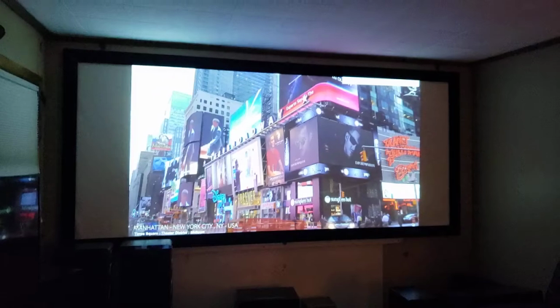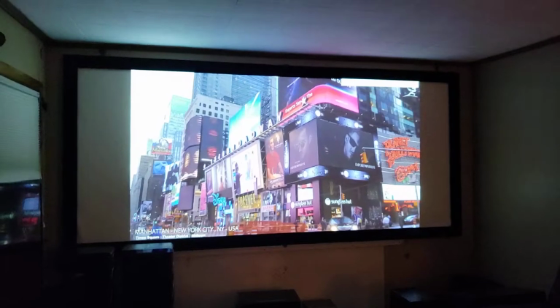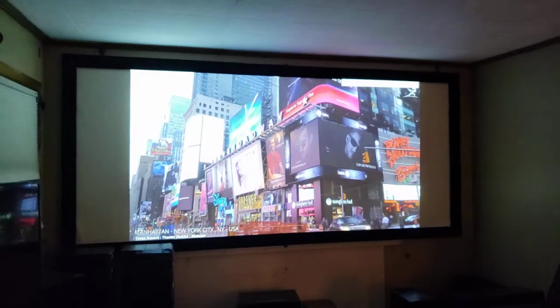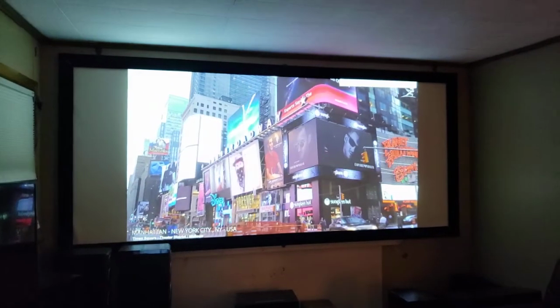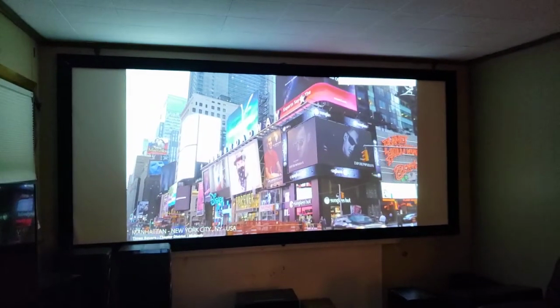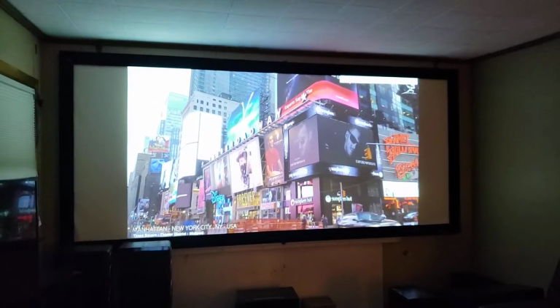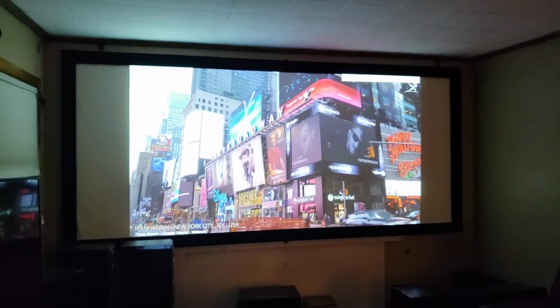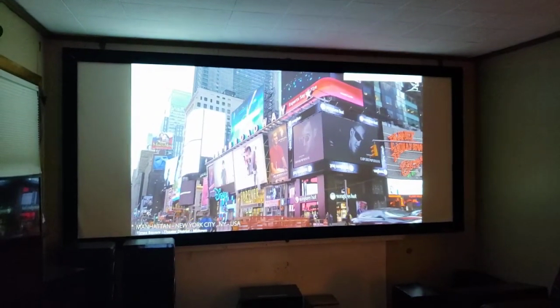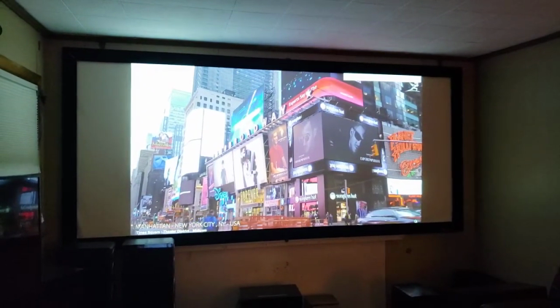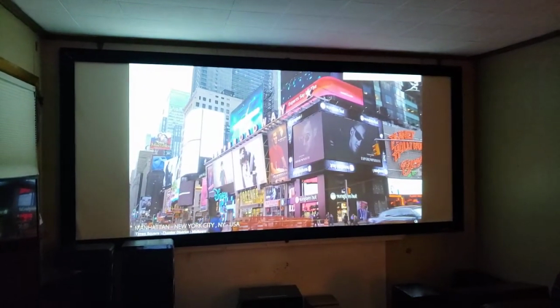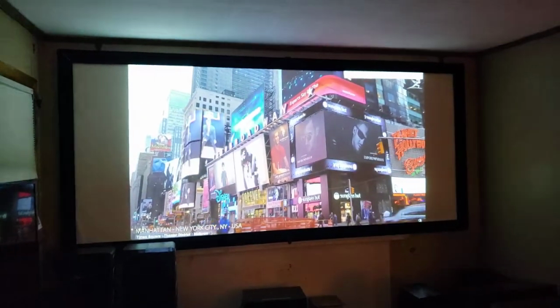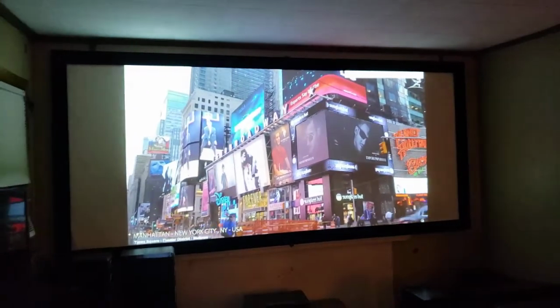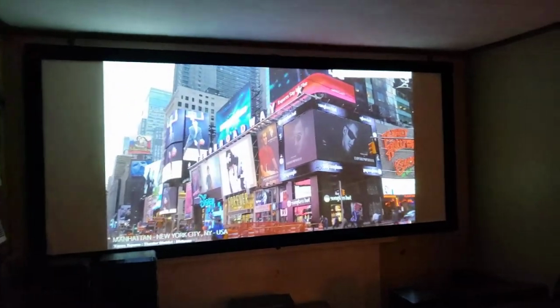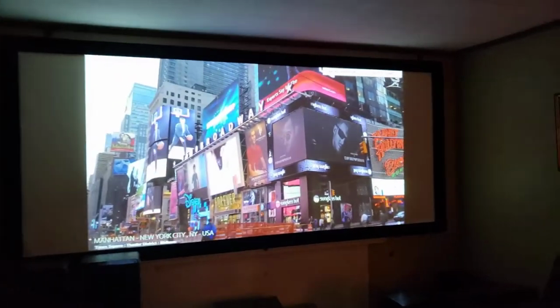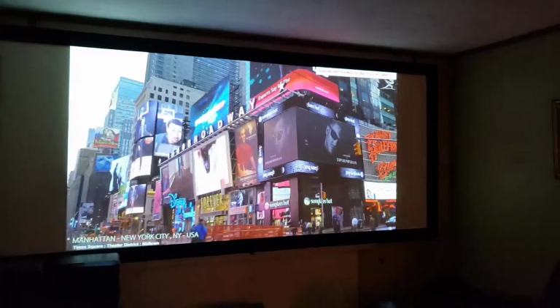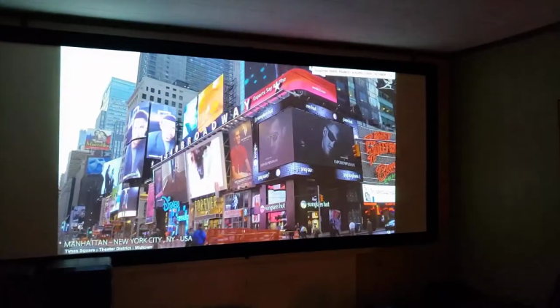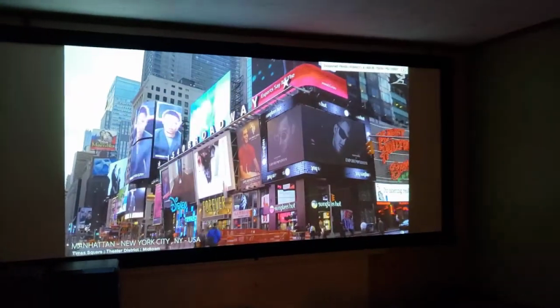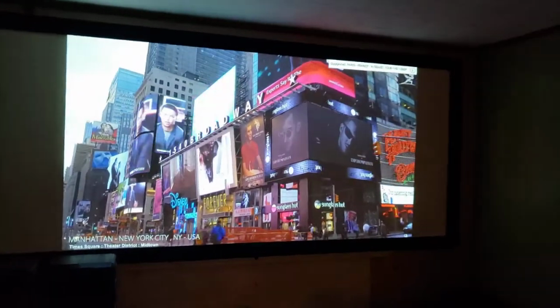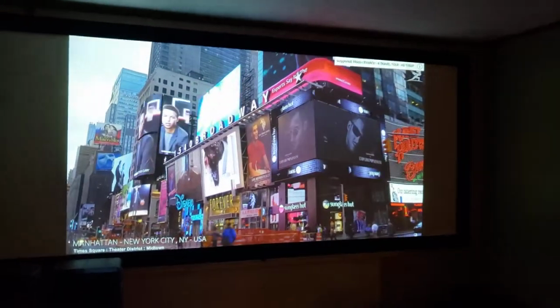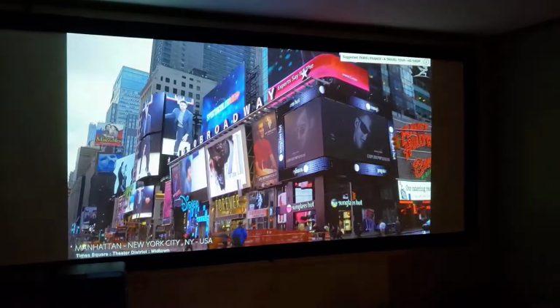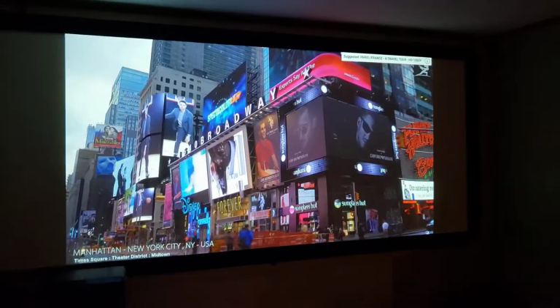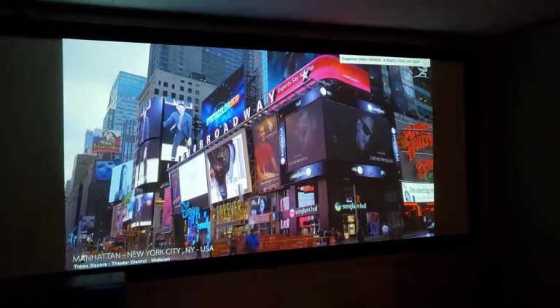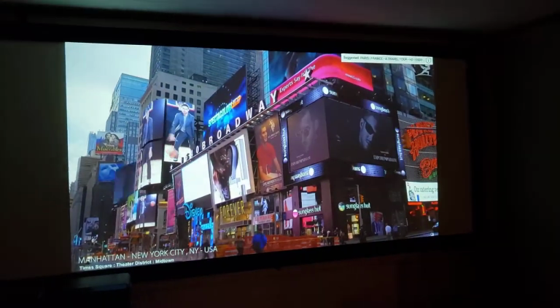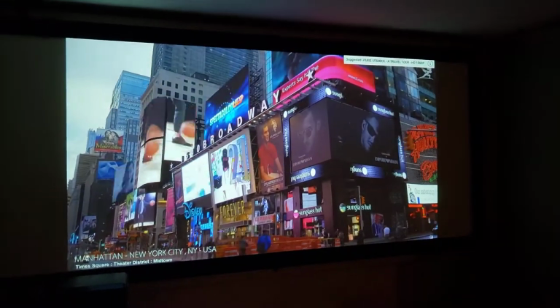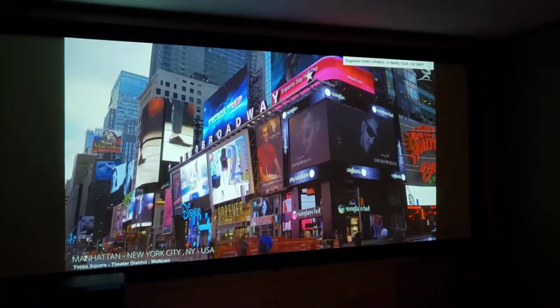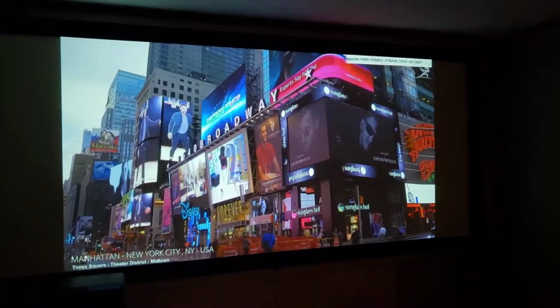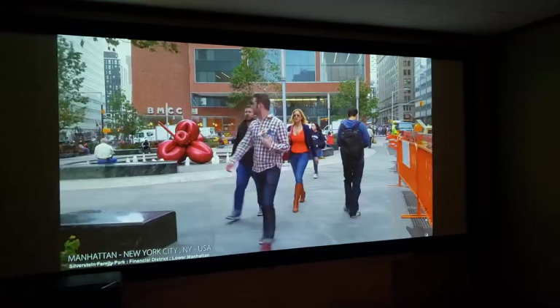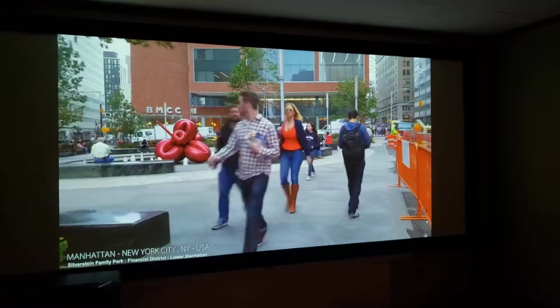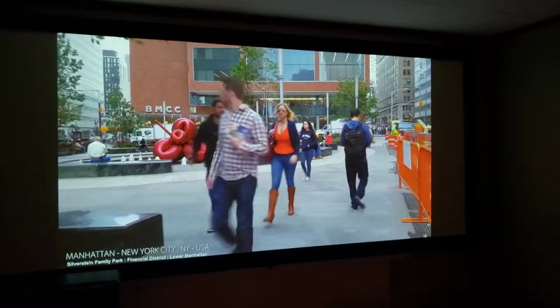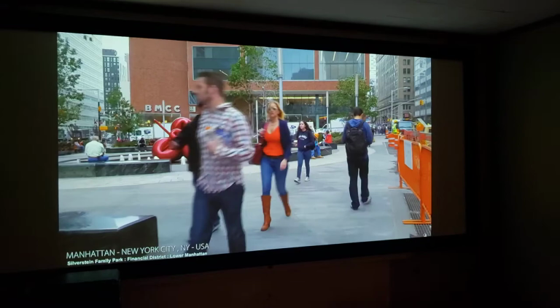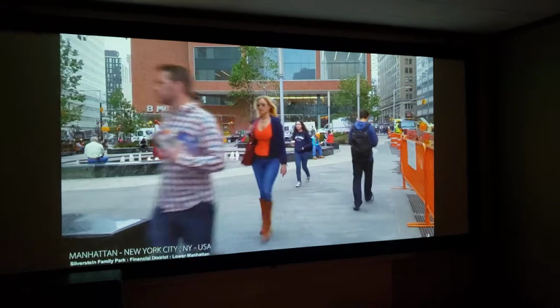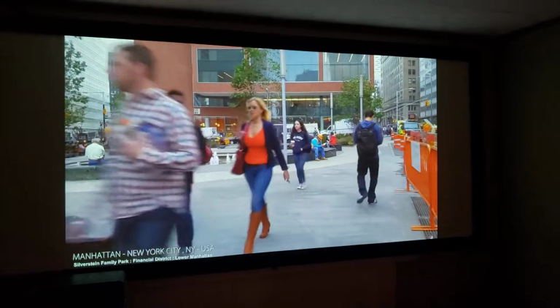Hi, this is Projector Dude. This is a video demo of the Epson 2050.